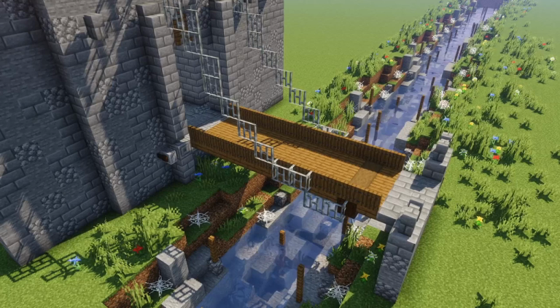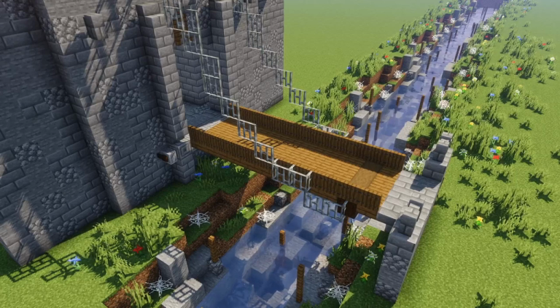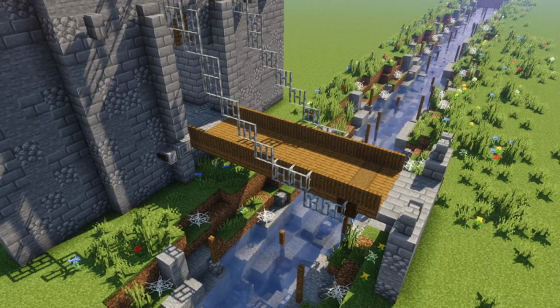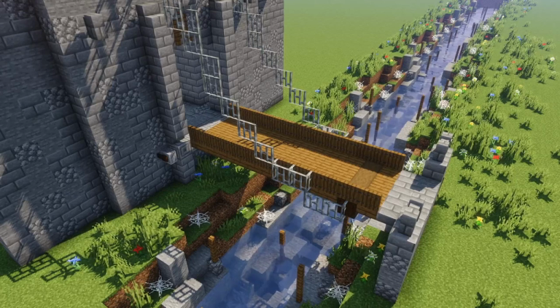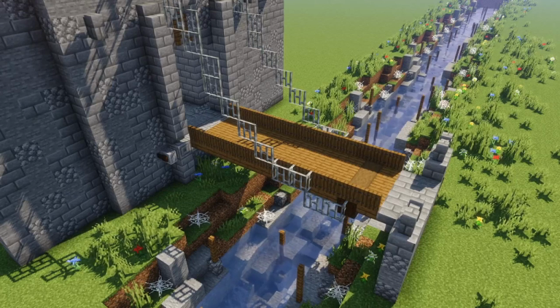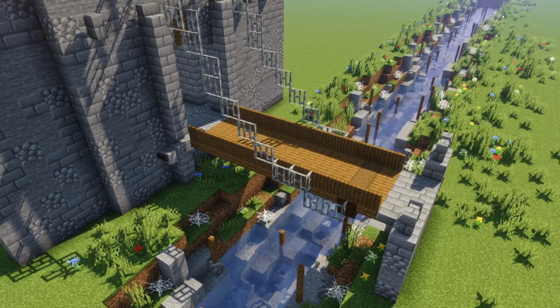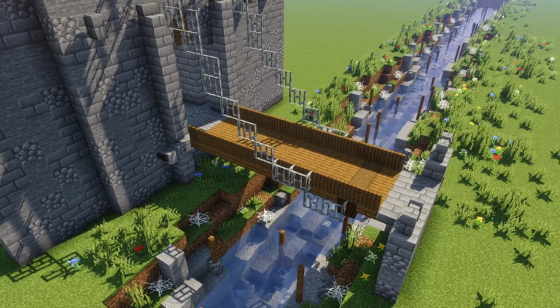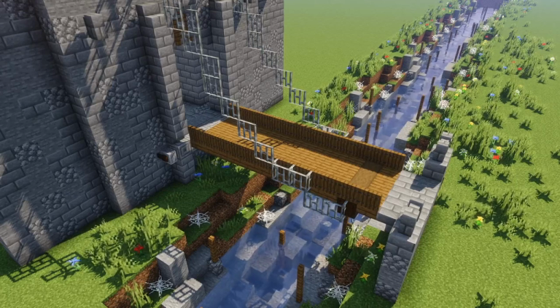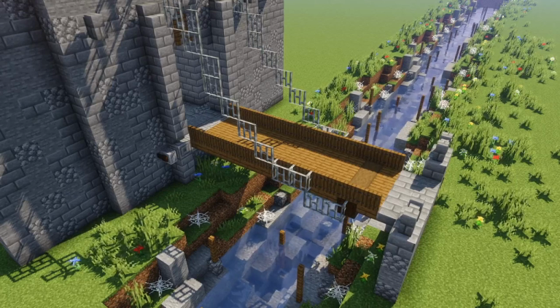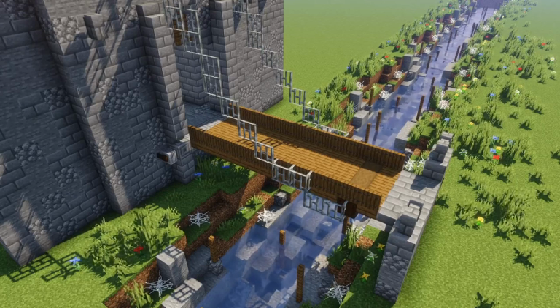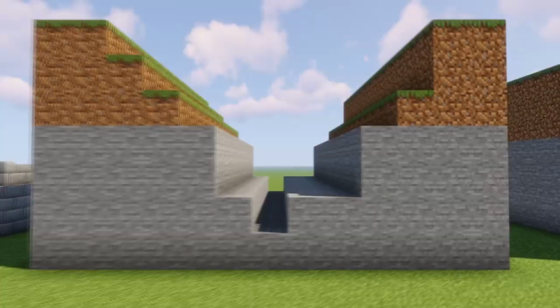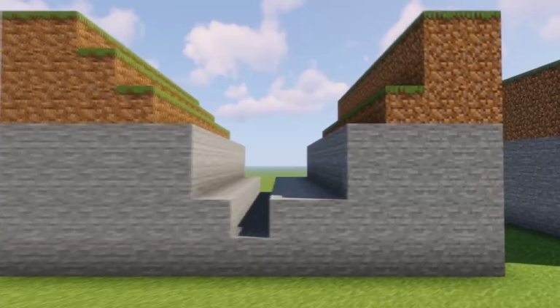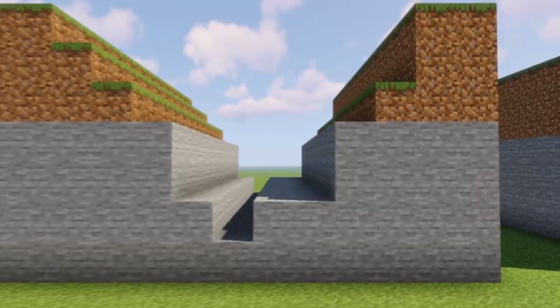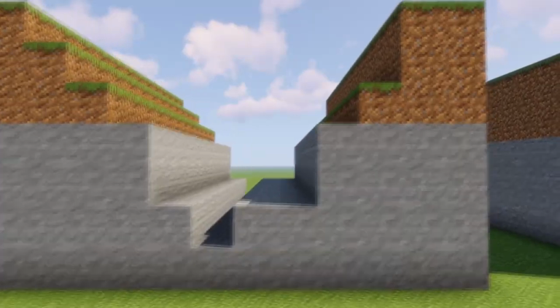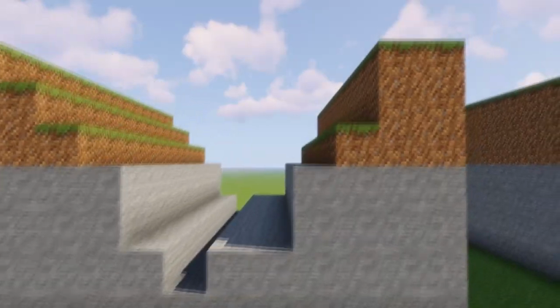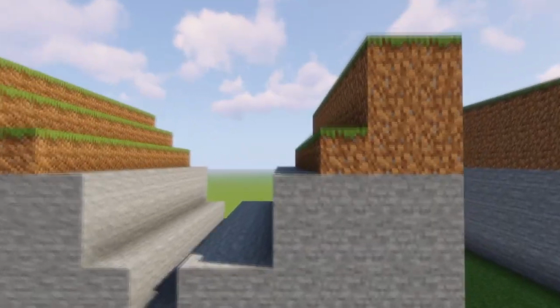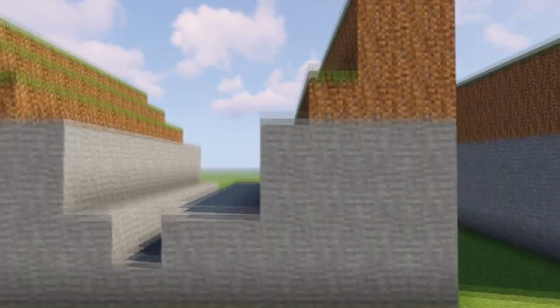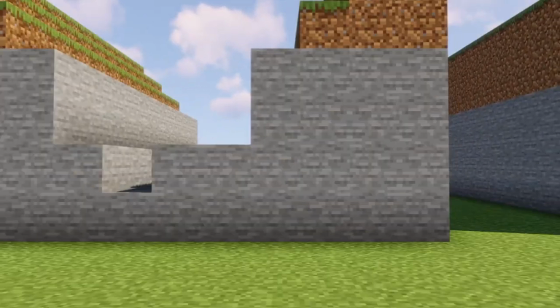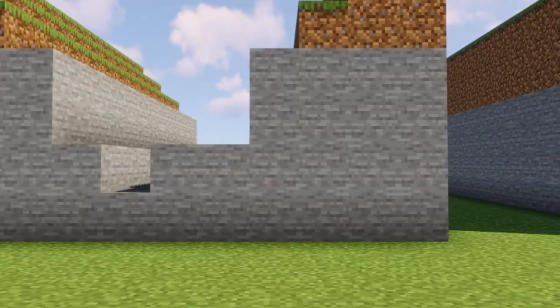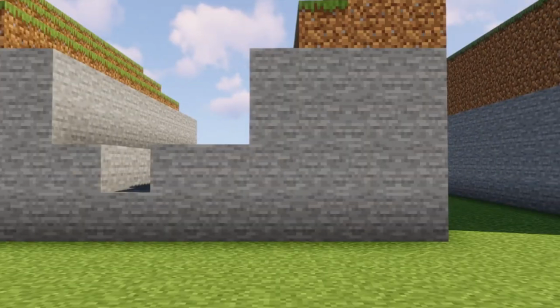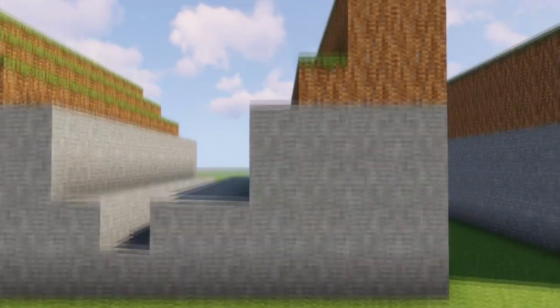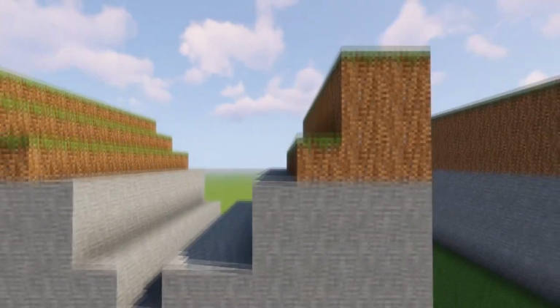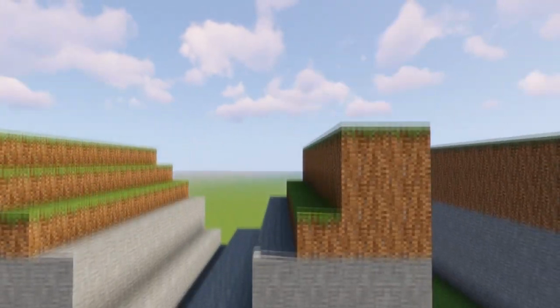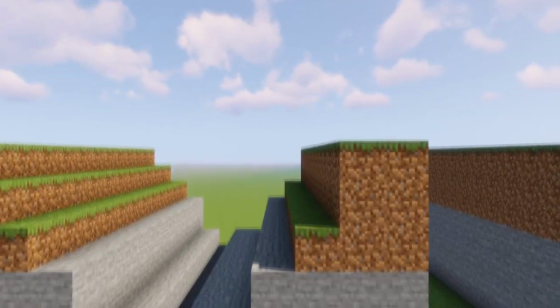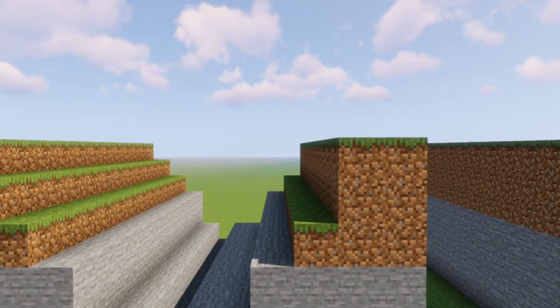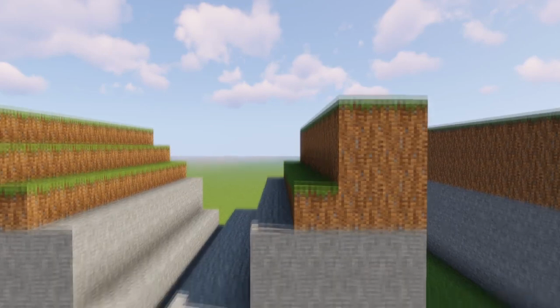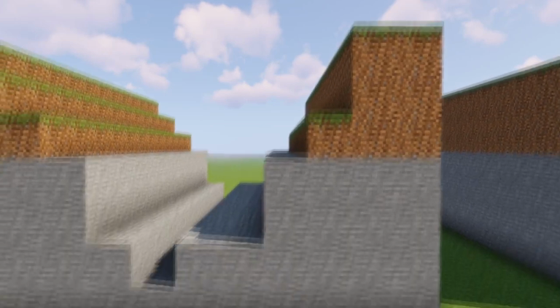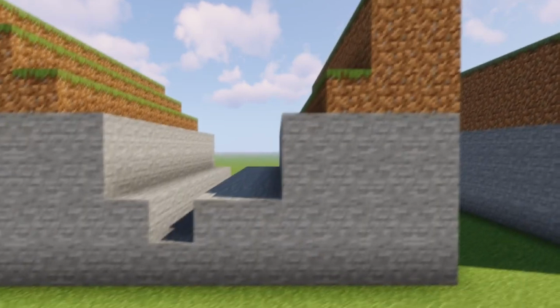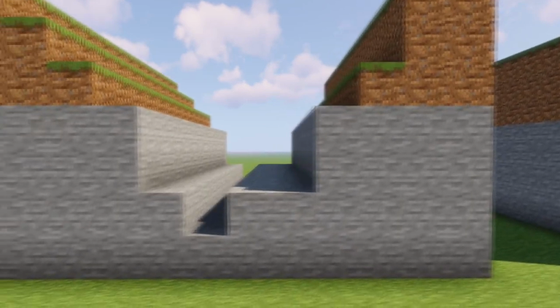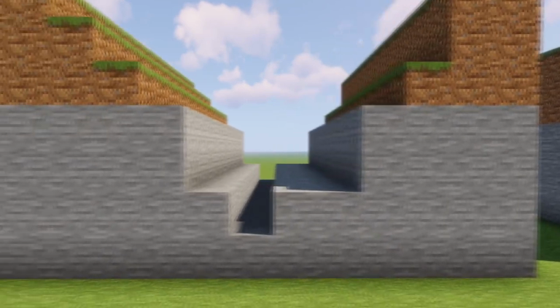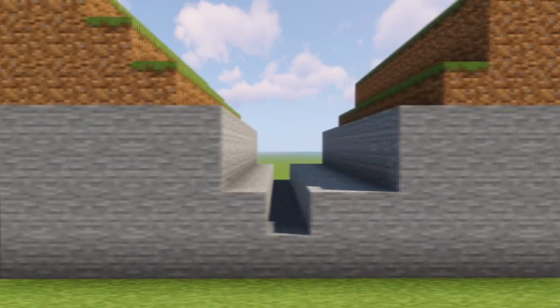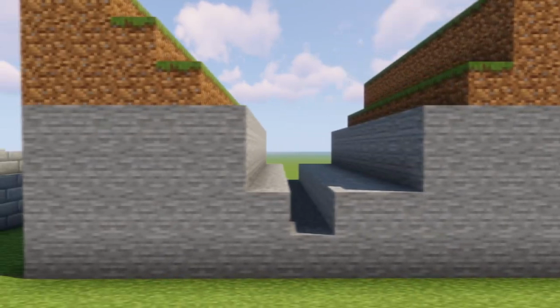How to make a sick moat fast. Dig a hole six blocks deep, roughly between a U and a V shape. It shouldn't be symmetrical.